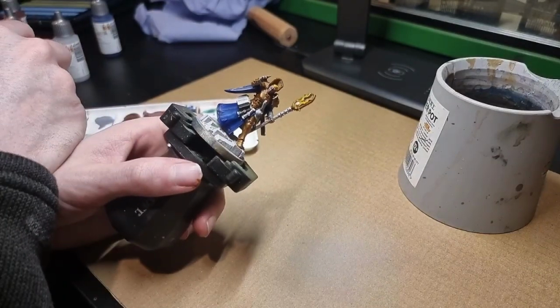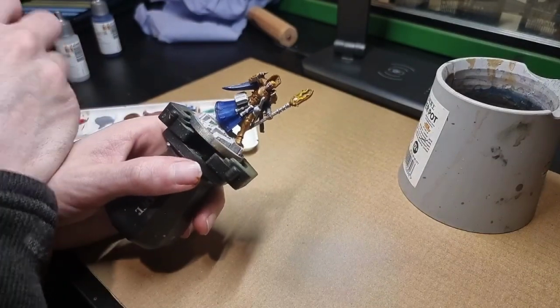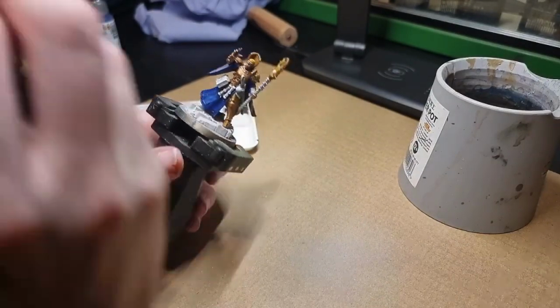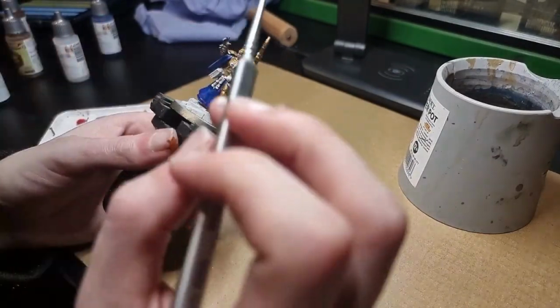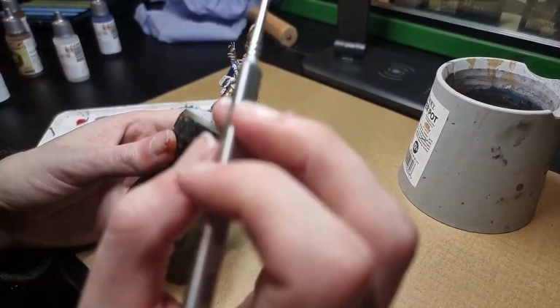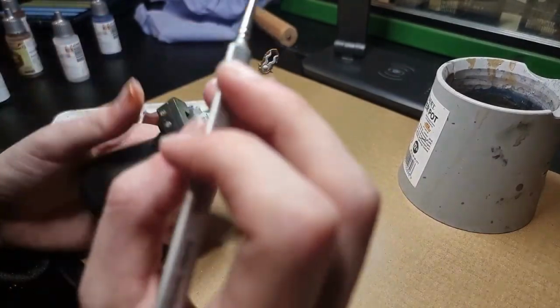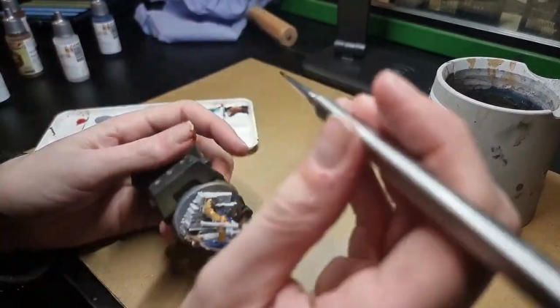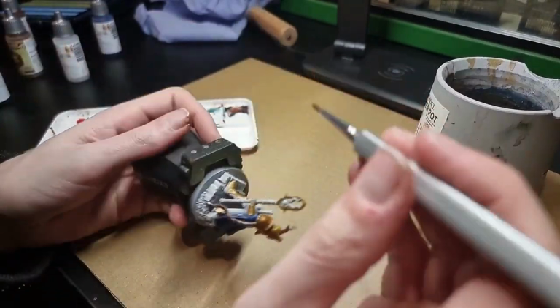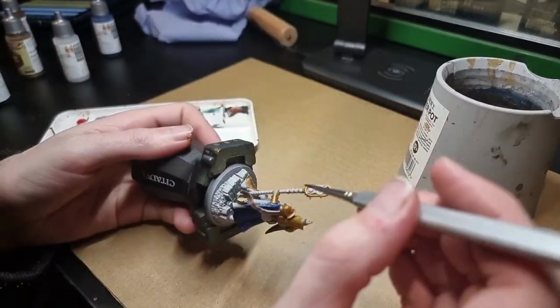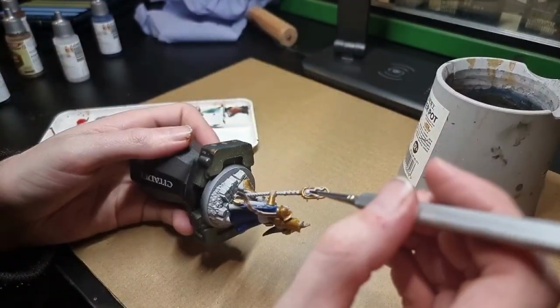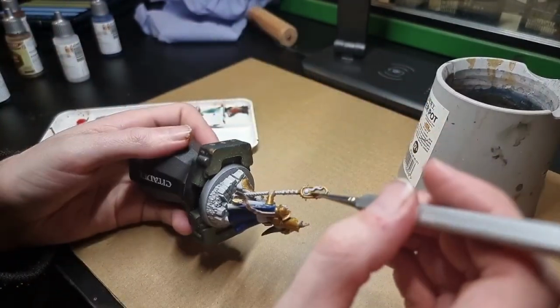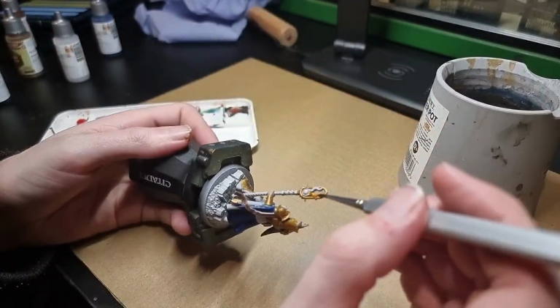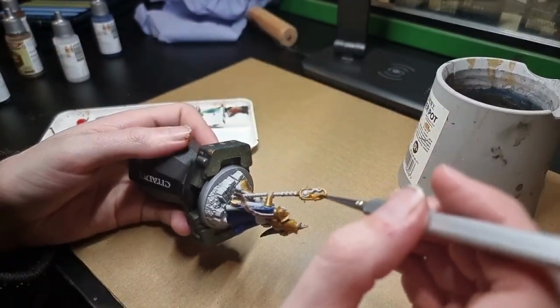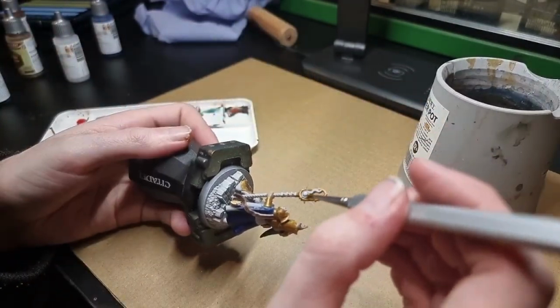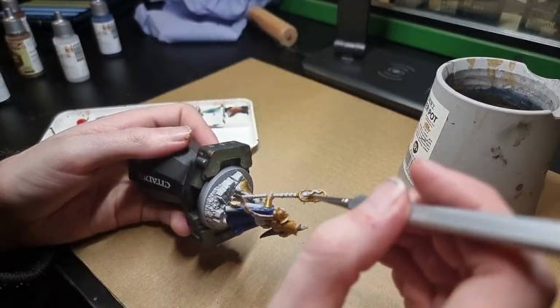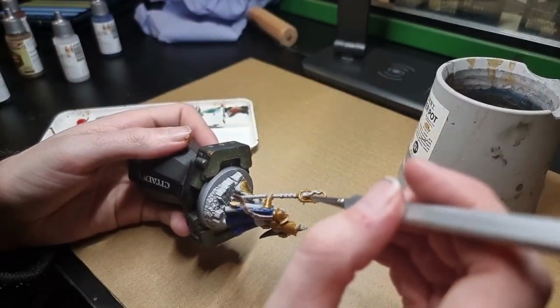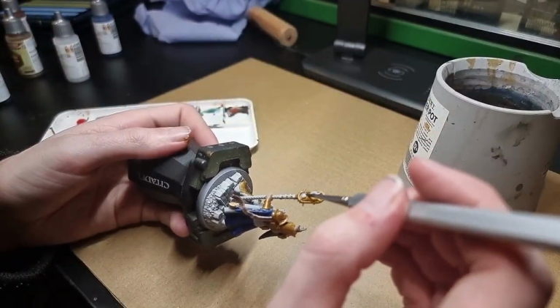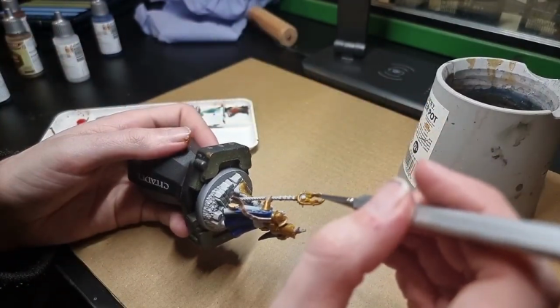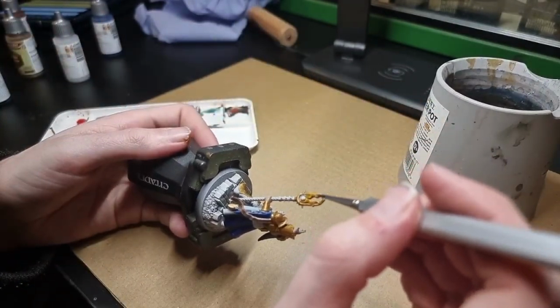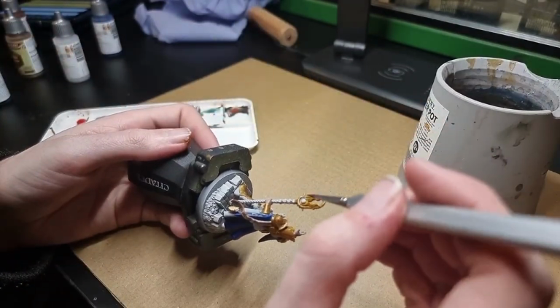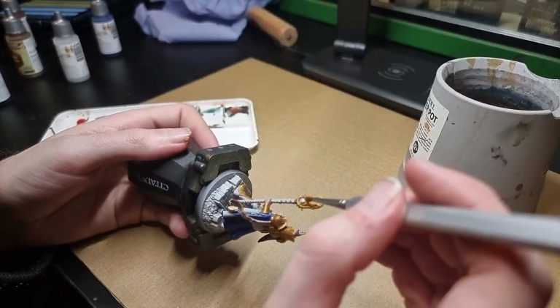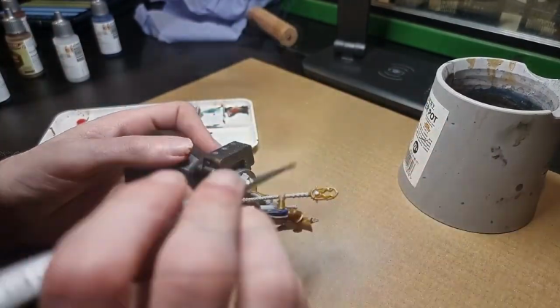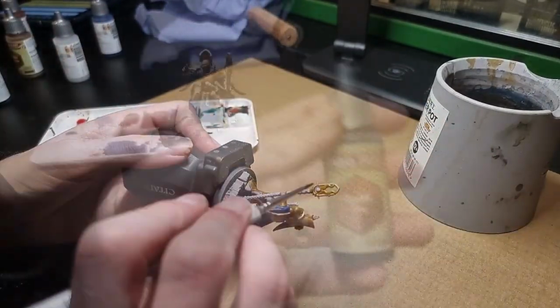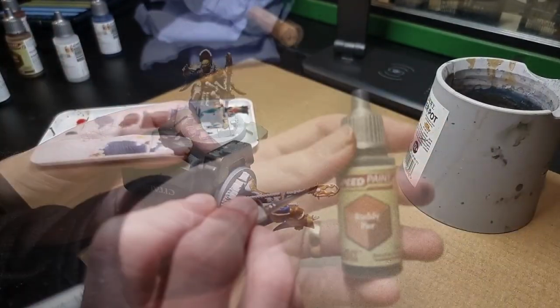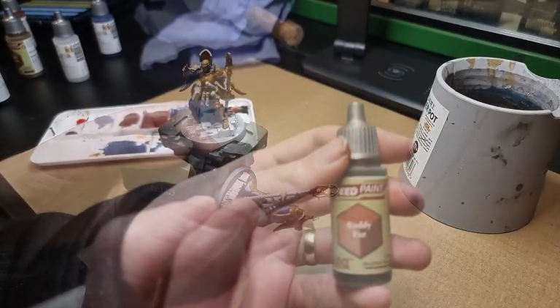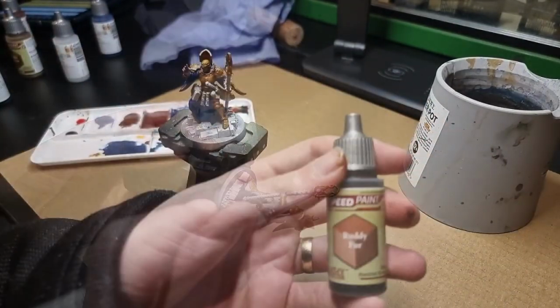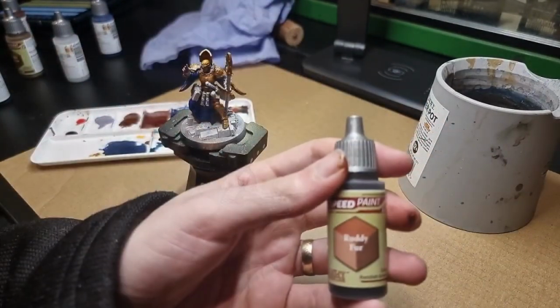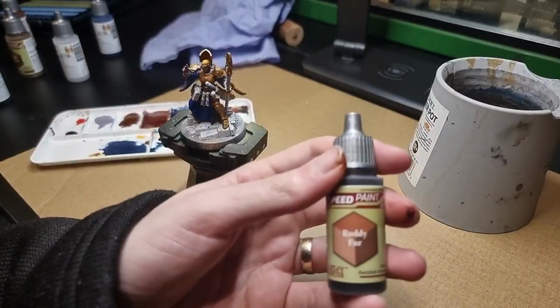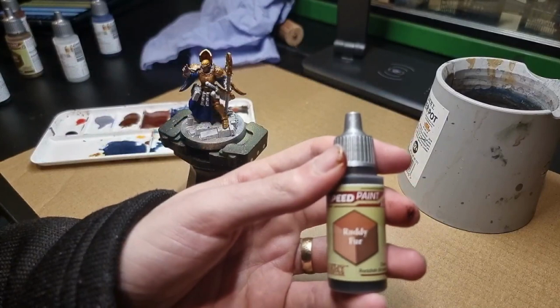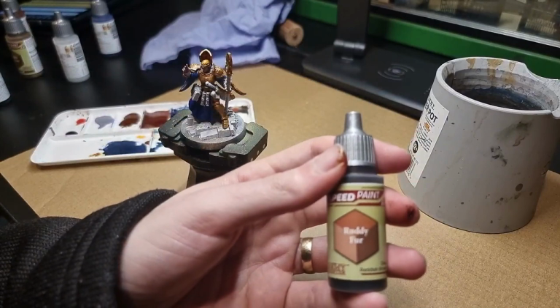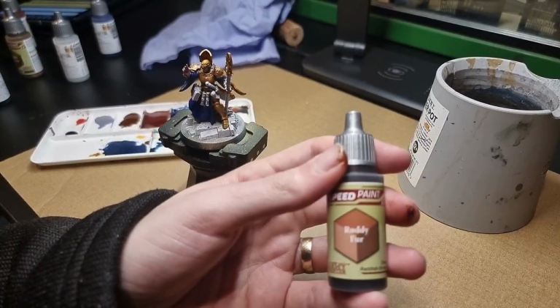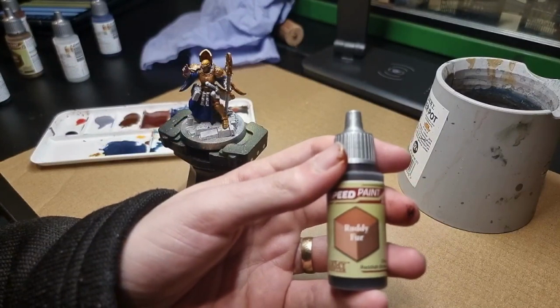After the white, I use Zealot Yellow — which I forgot to show — to do the hair and part of the staff, as well as the sword scabbard.